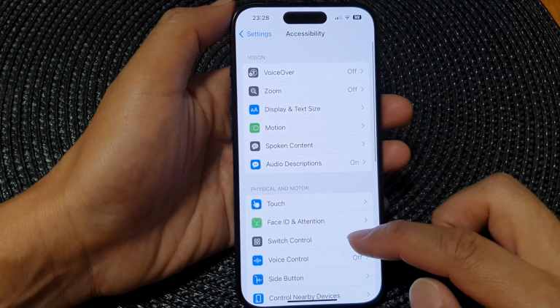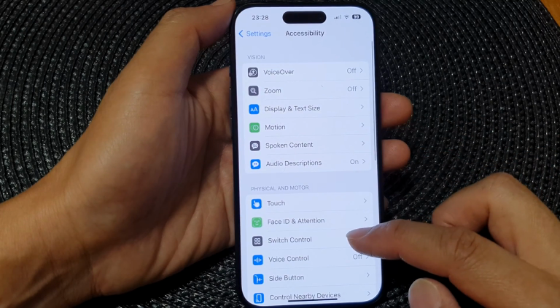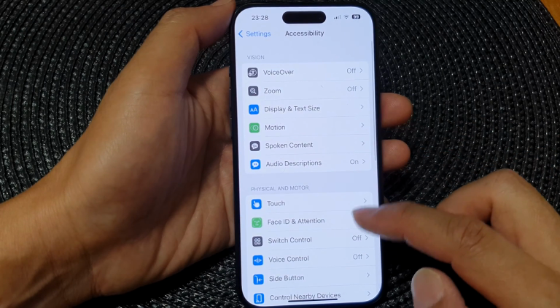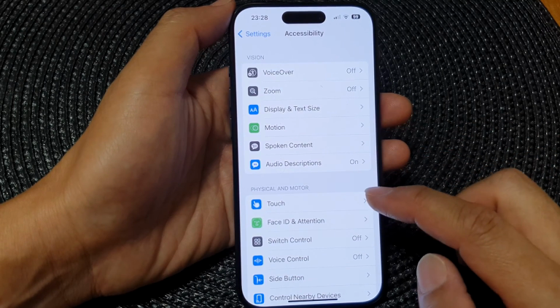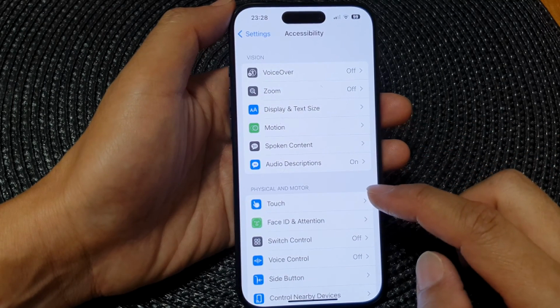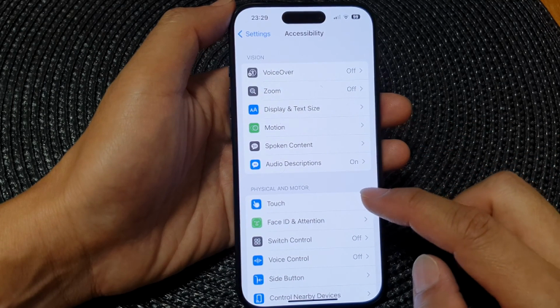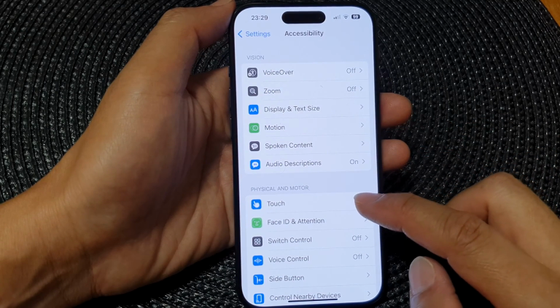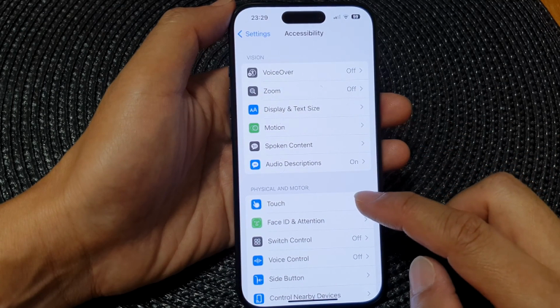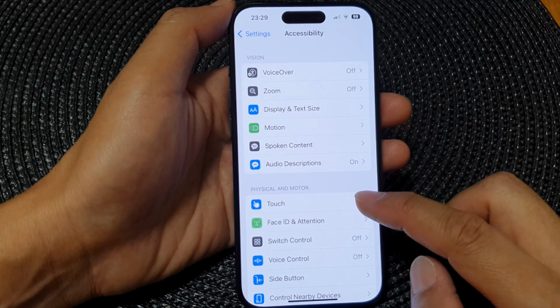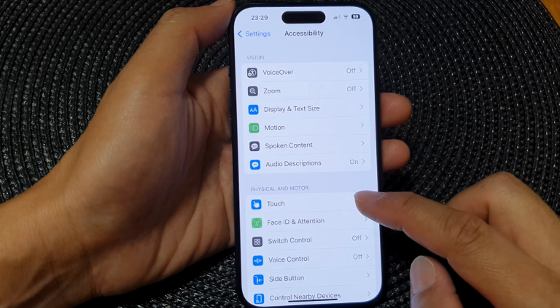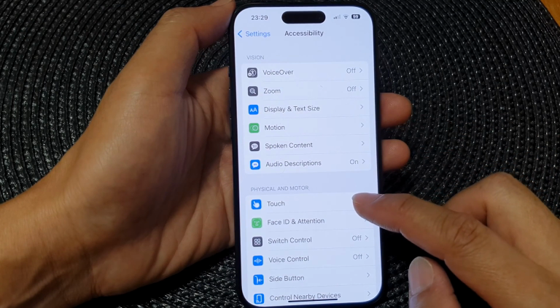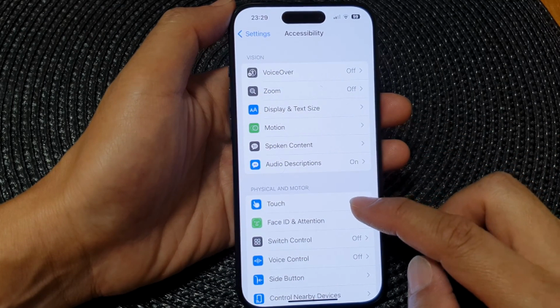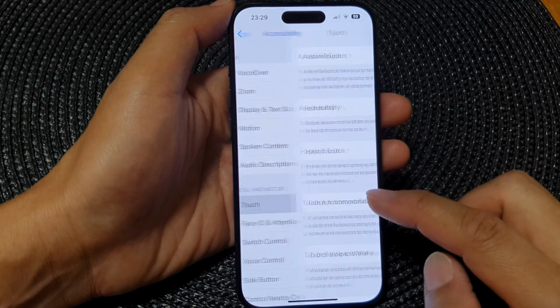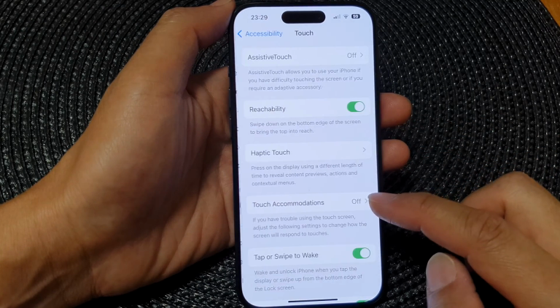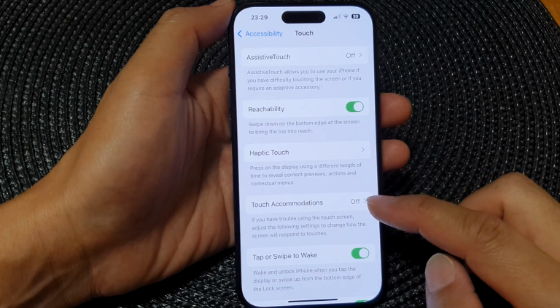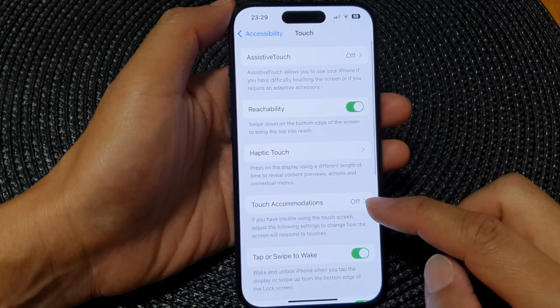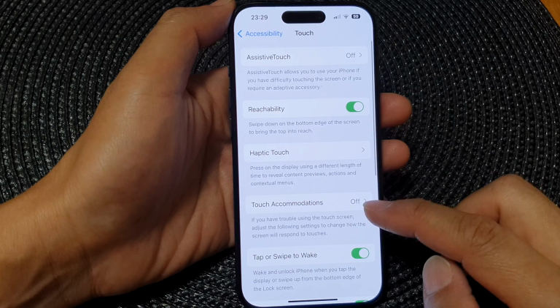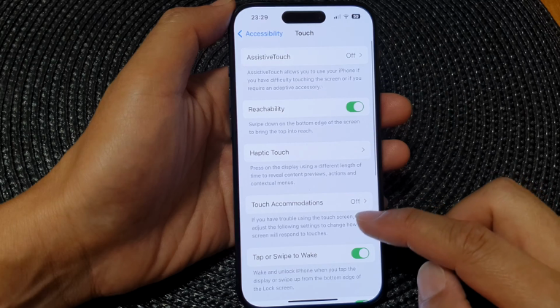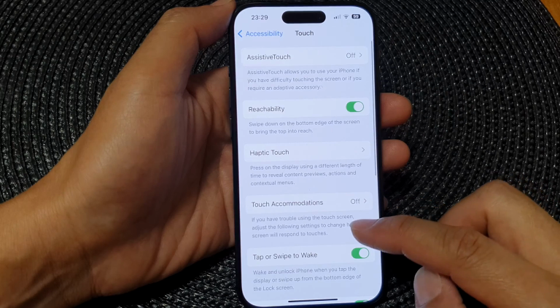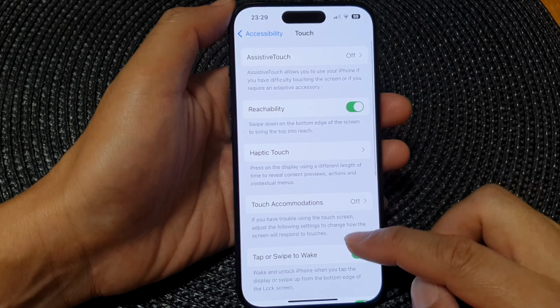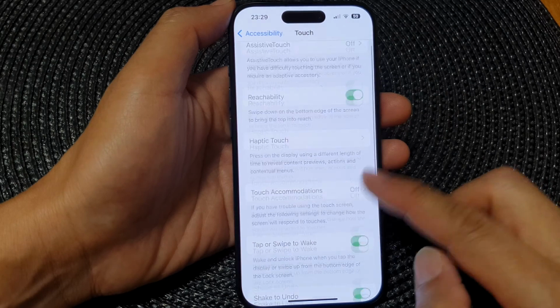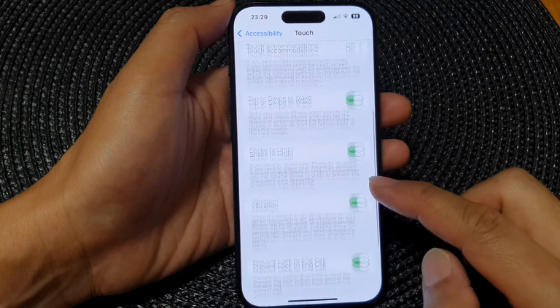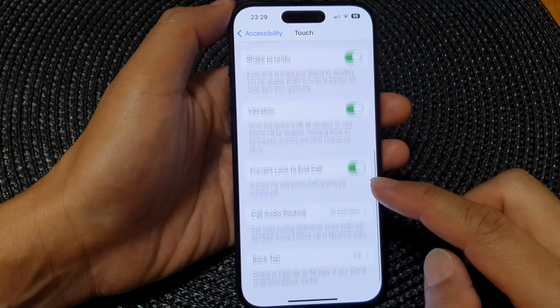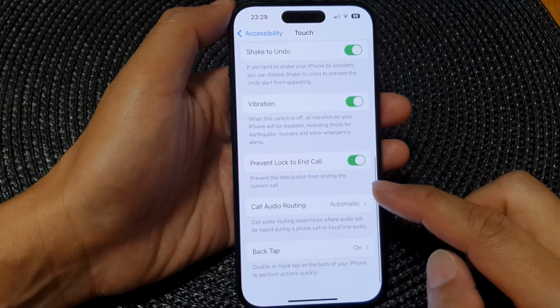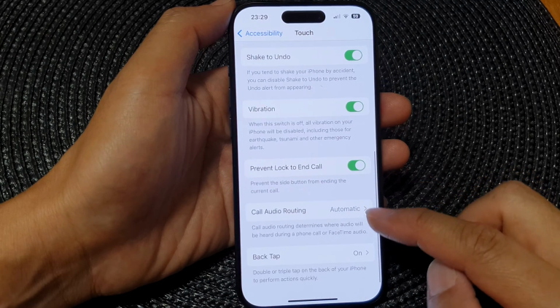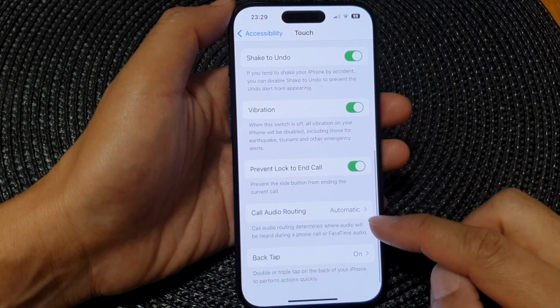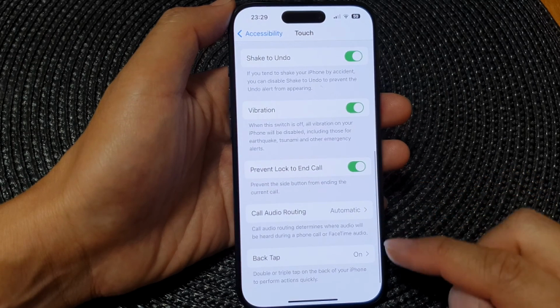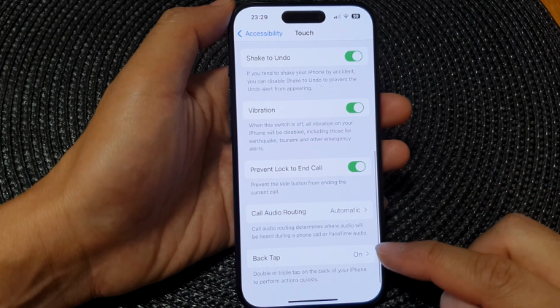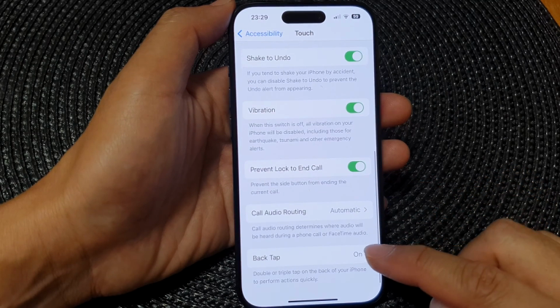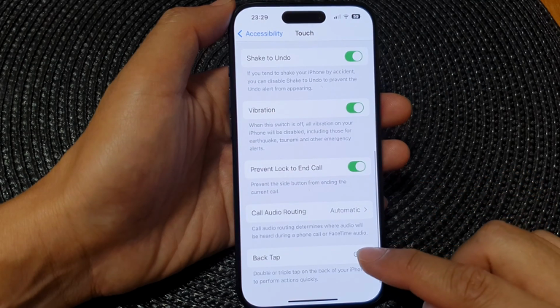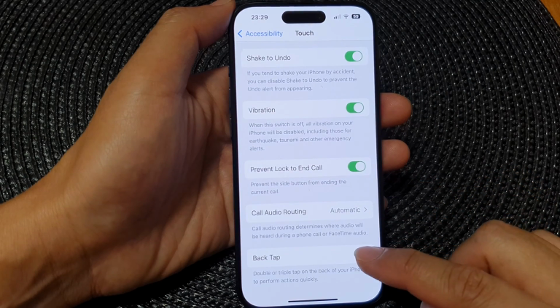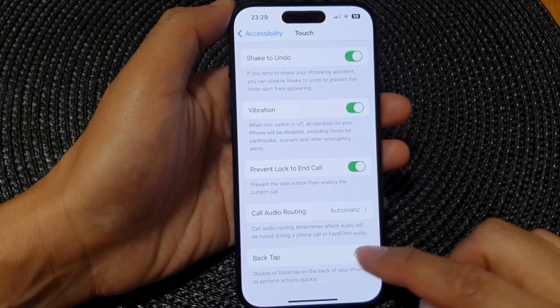Next, go down and tap on Touch. Now scroll down to the bottom and then tap on Back Tap.